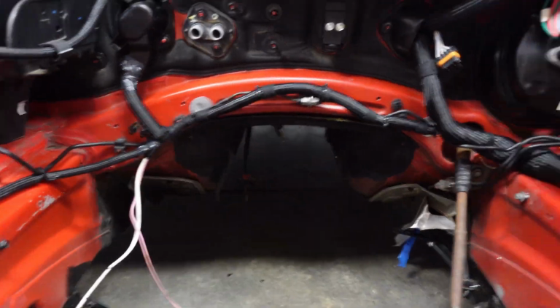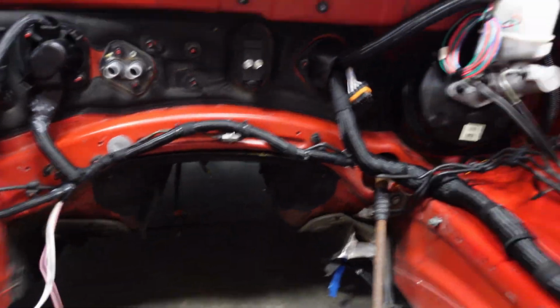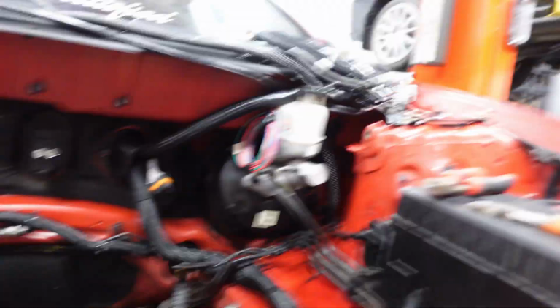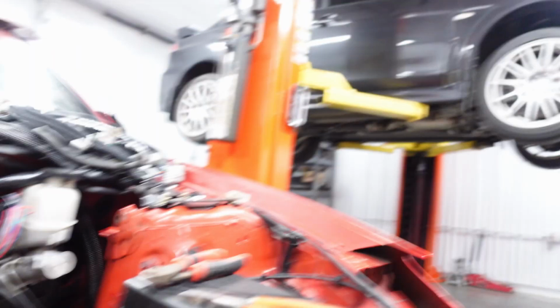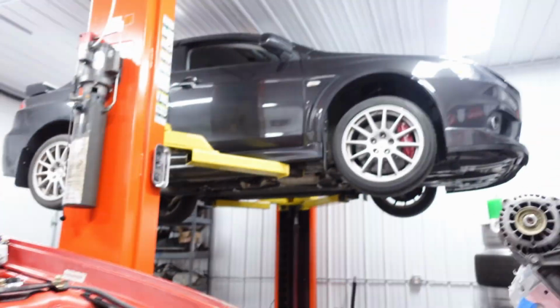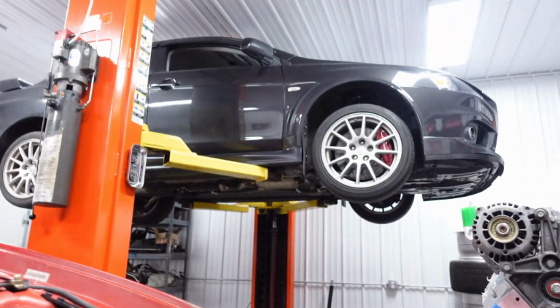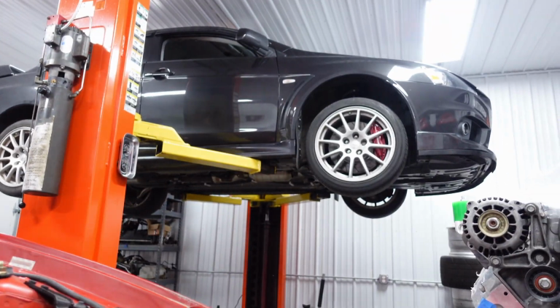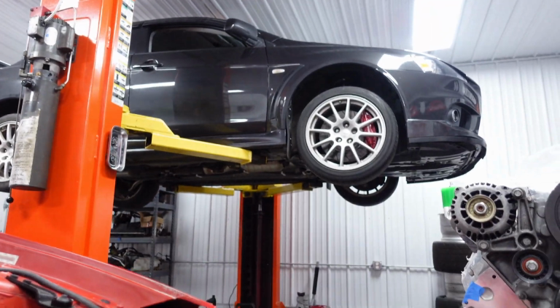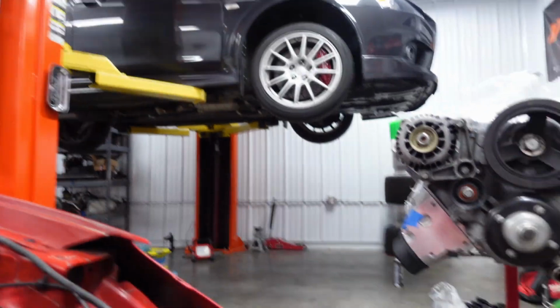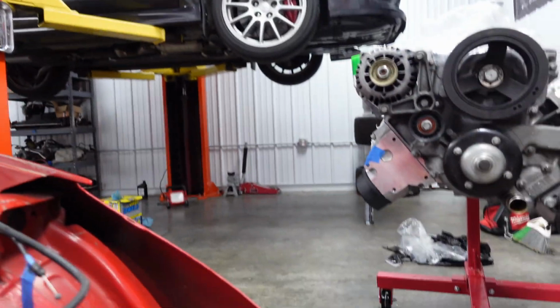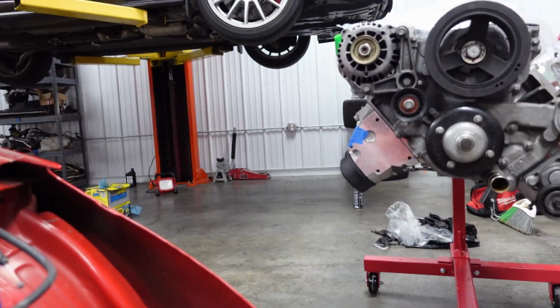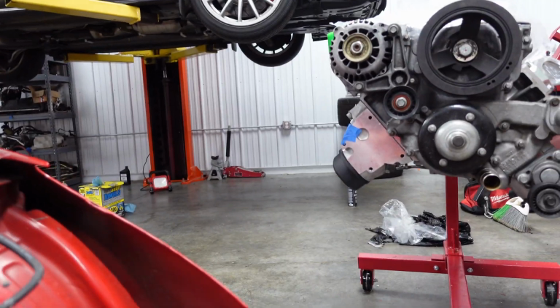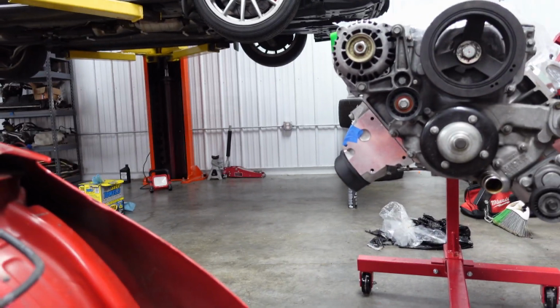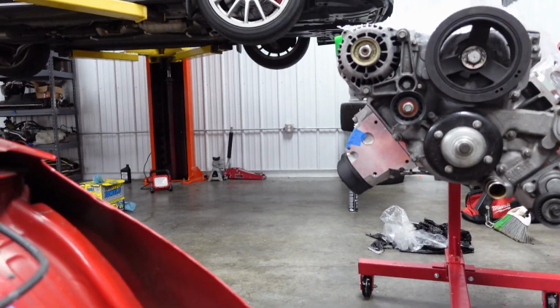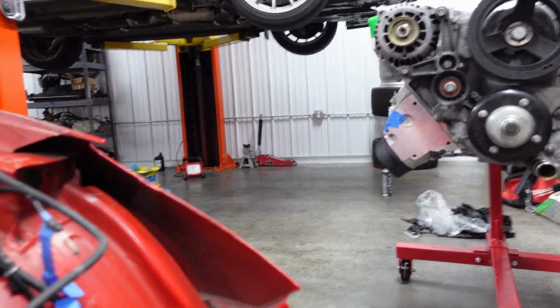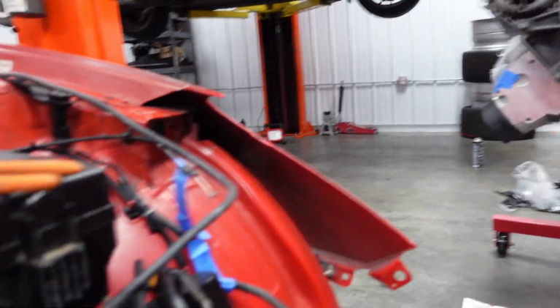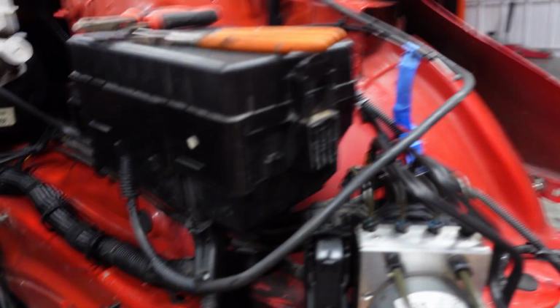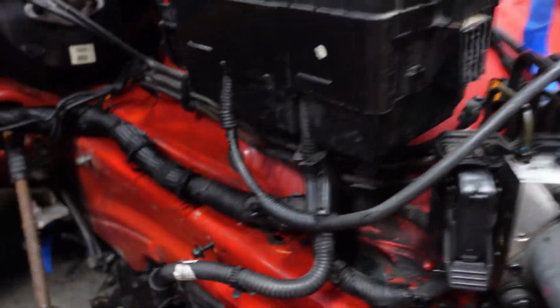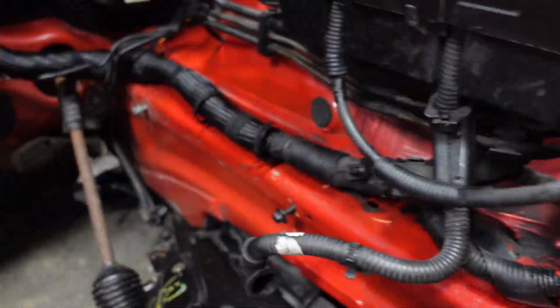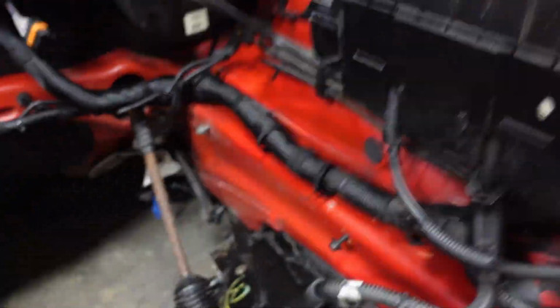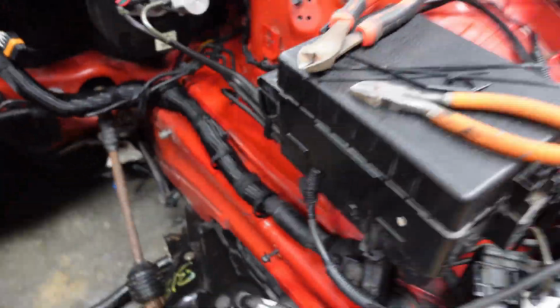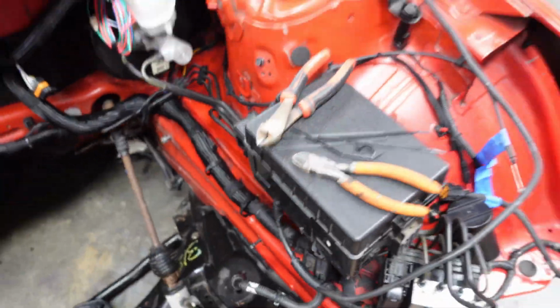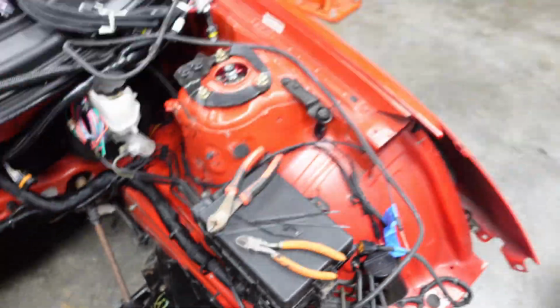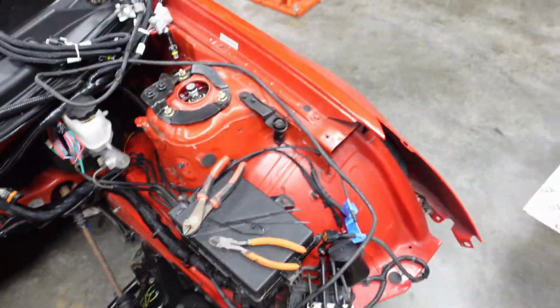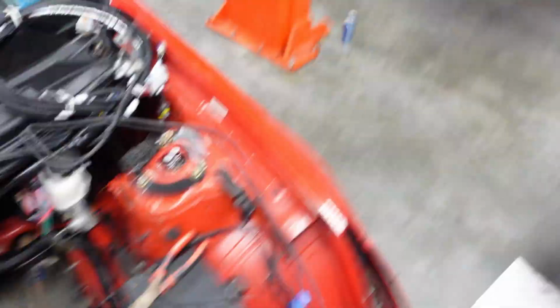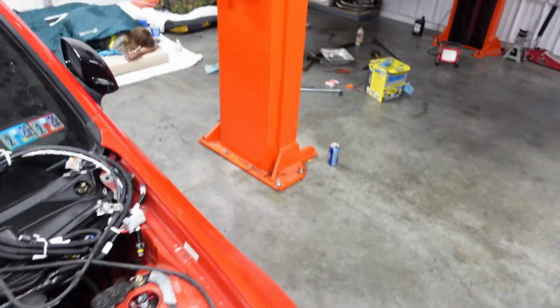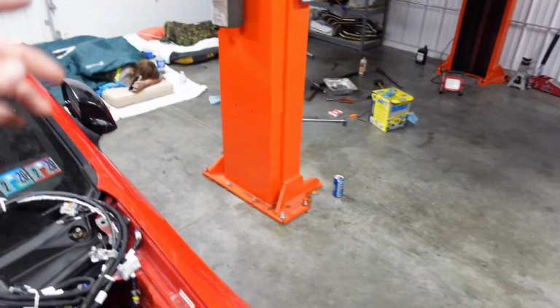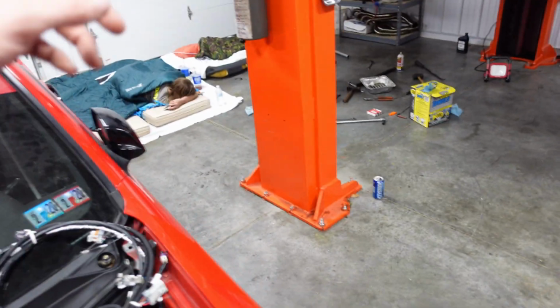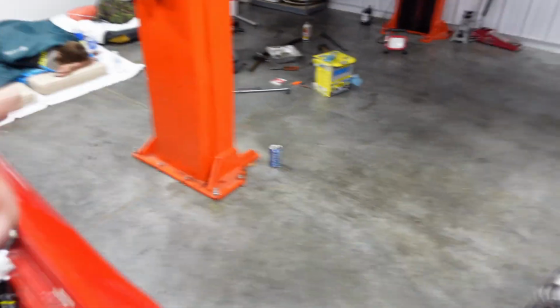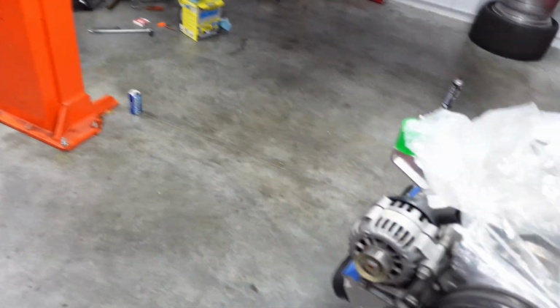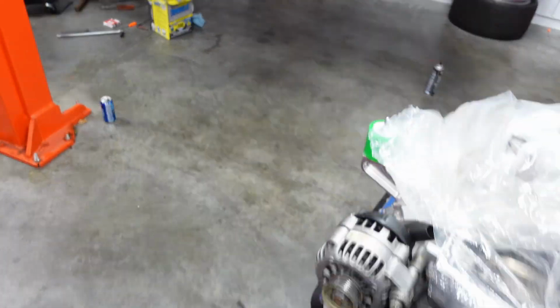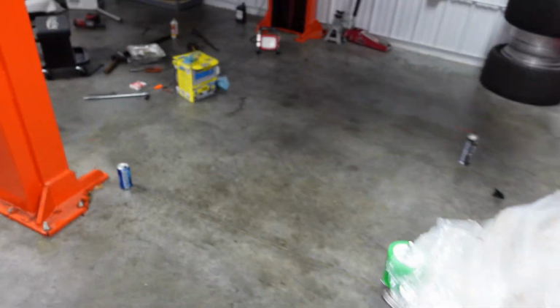I'm definitely calling it there. We got some good work done on both the cars. I think it'll be sufficient for tonight. We actually have beds set up here.